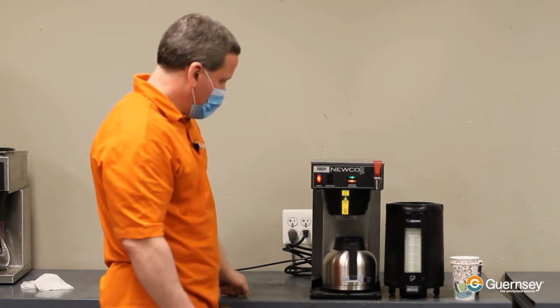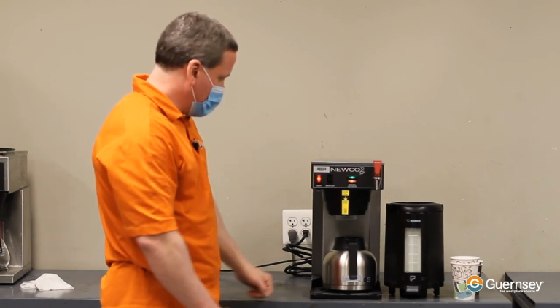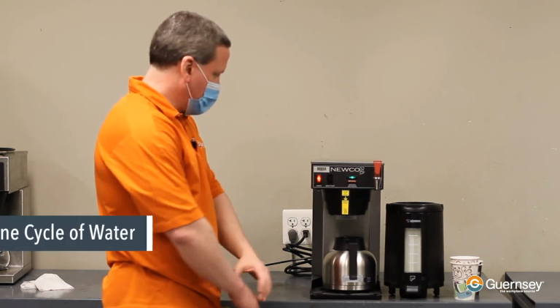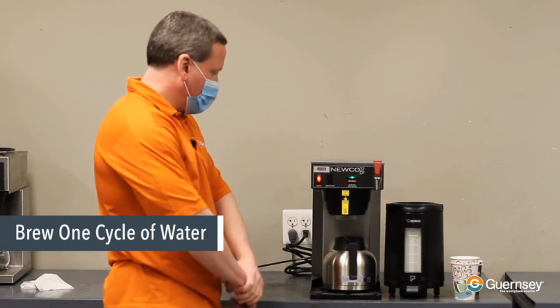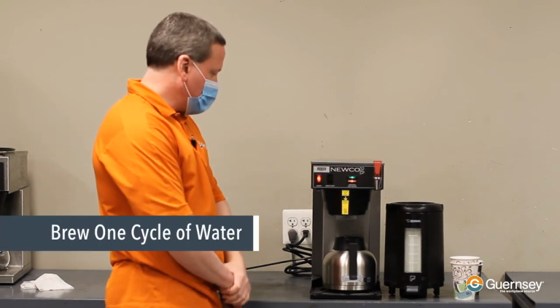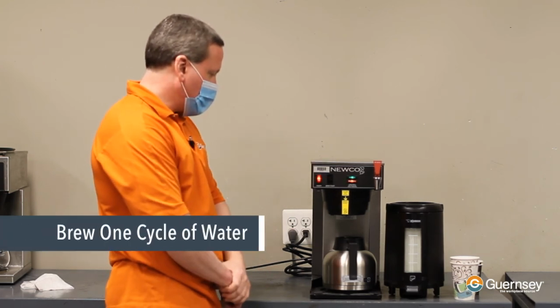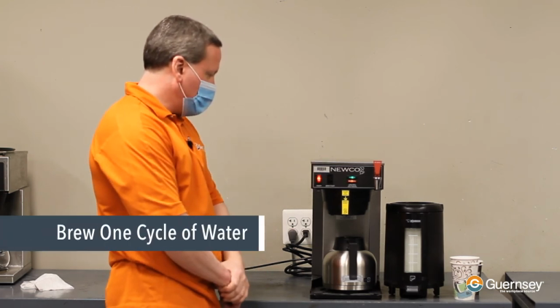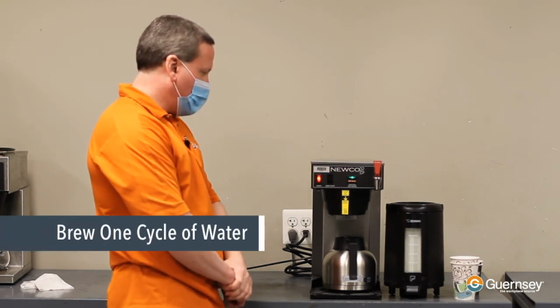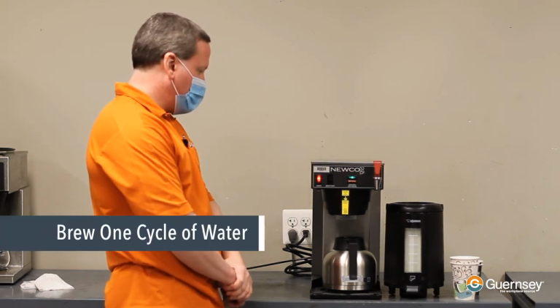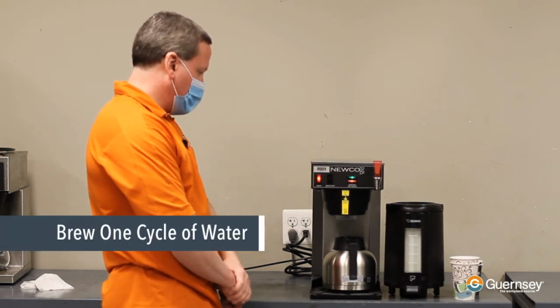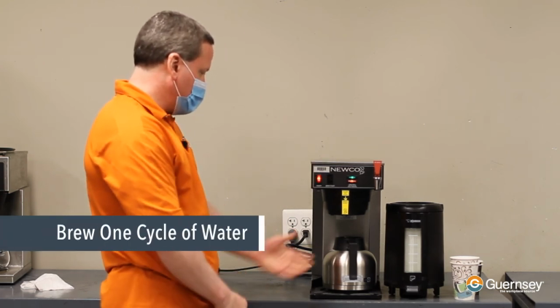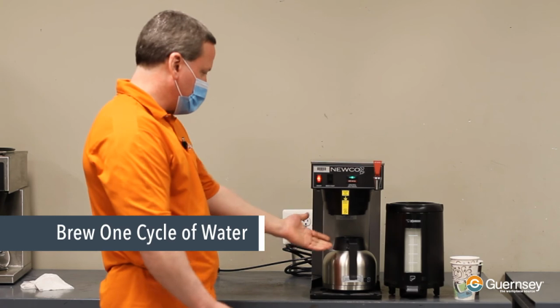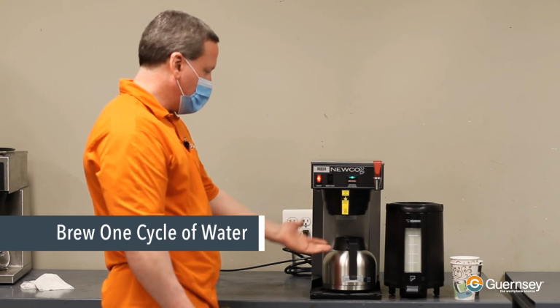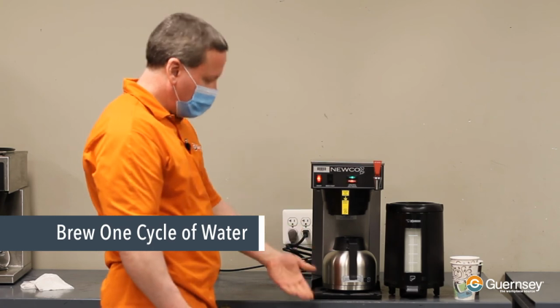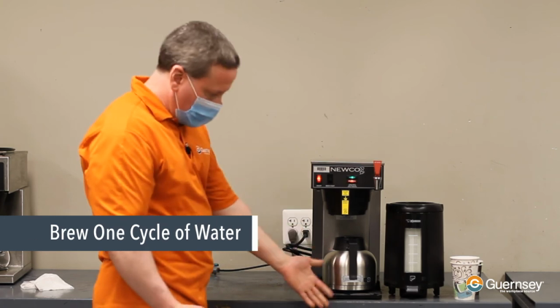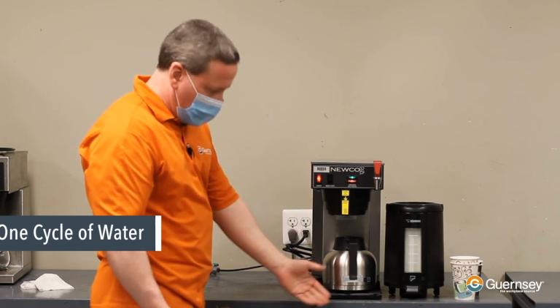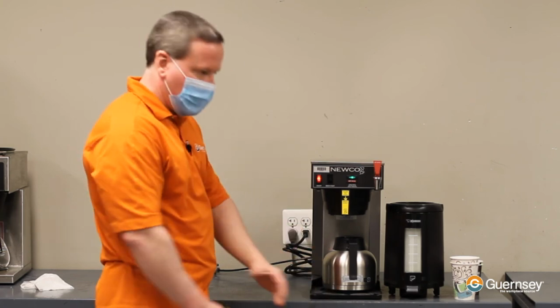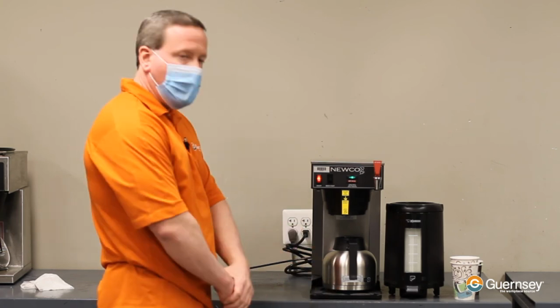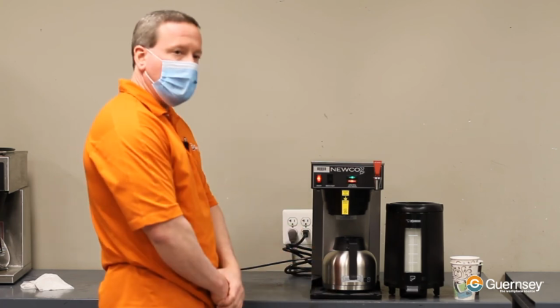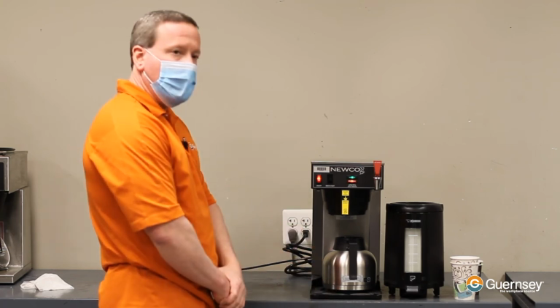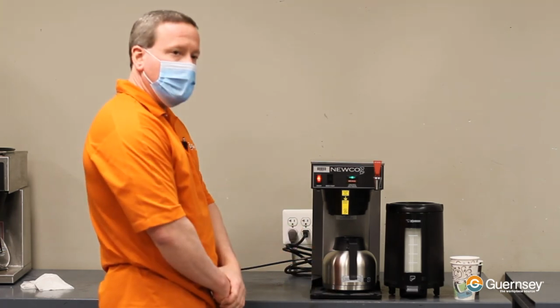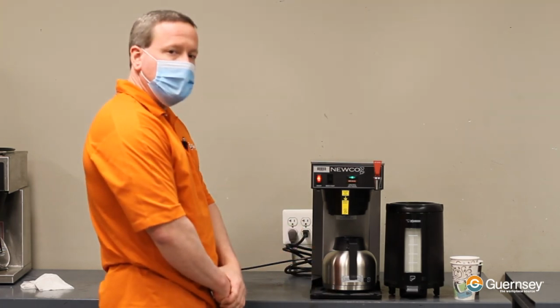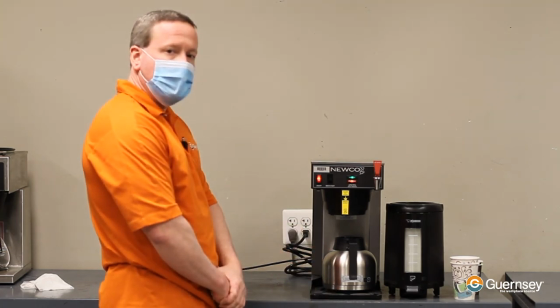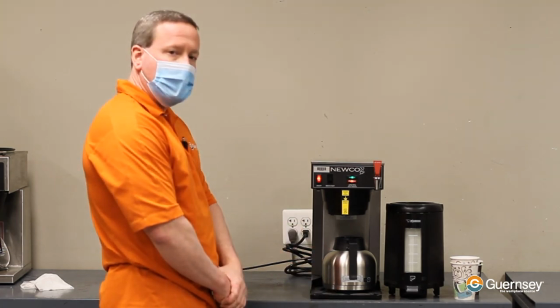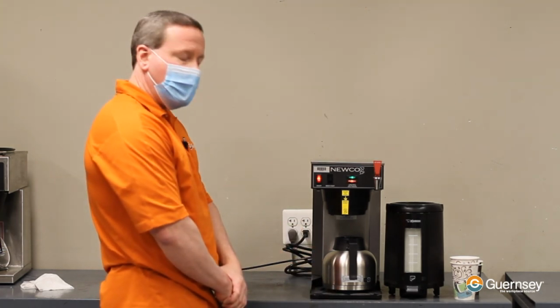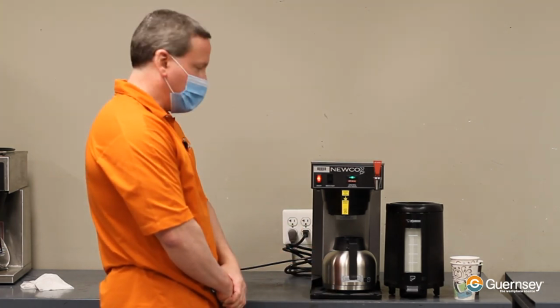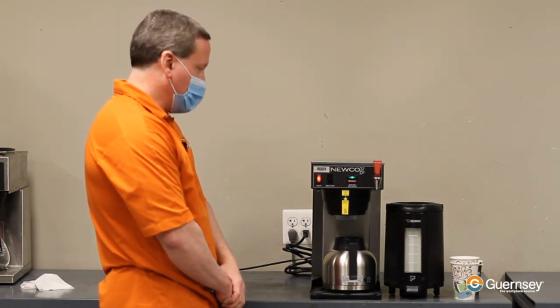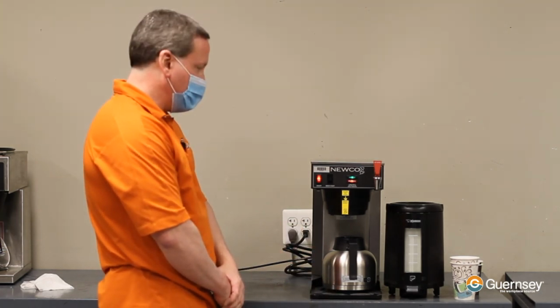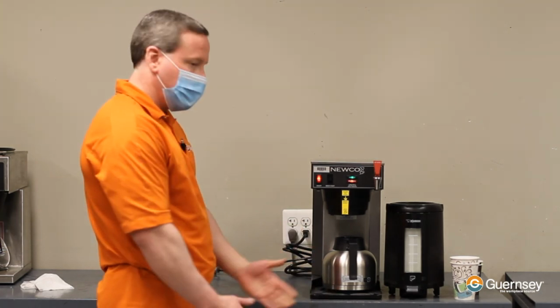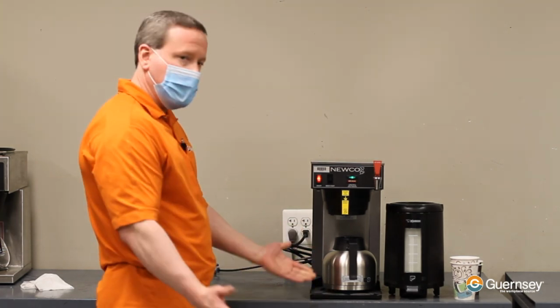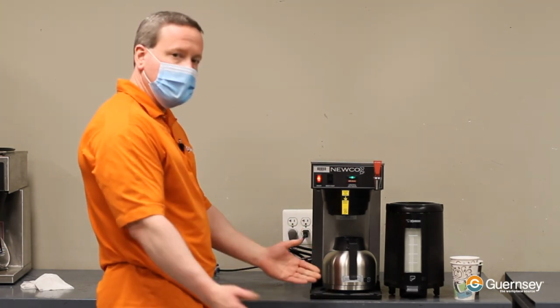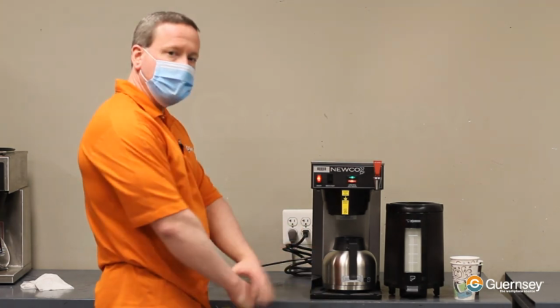We're just going to brew one cycle of water, and once it's done, throw the water away and you're ready to start making coffee again. And that's it.